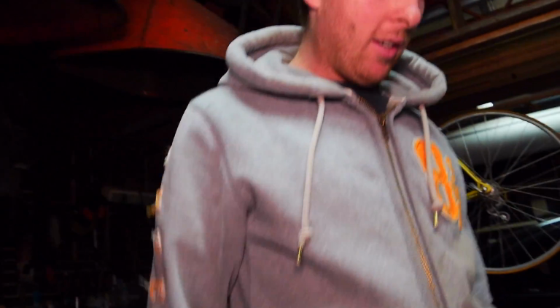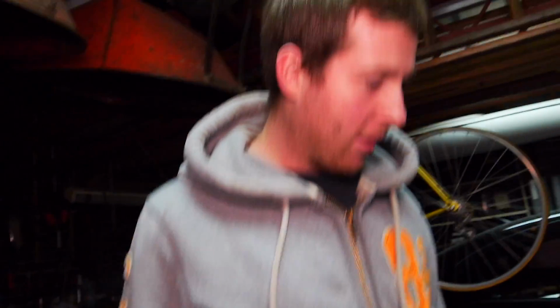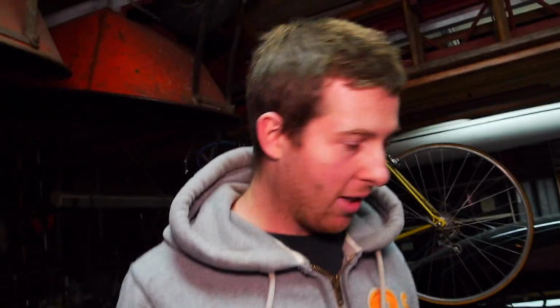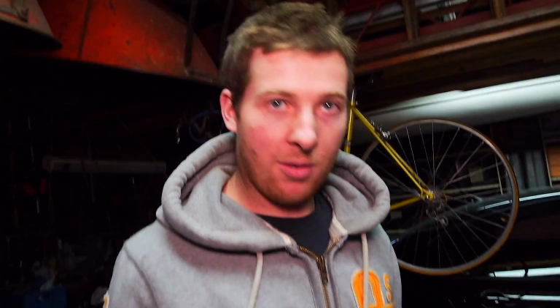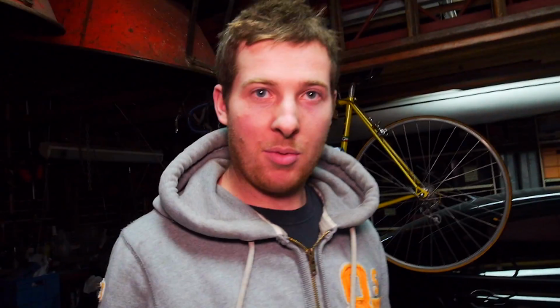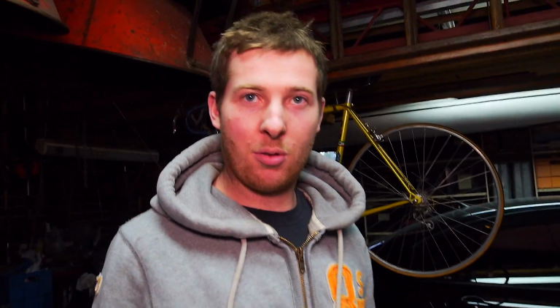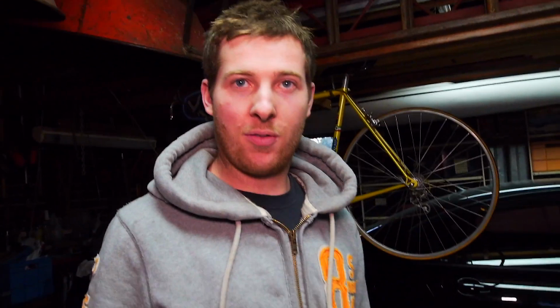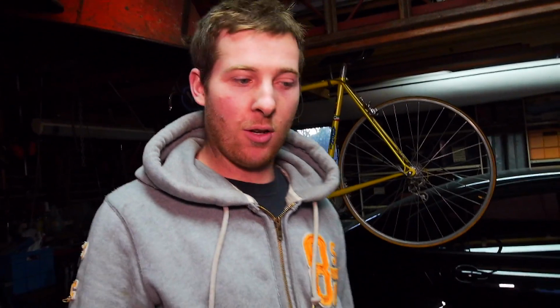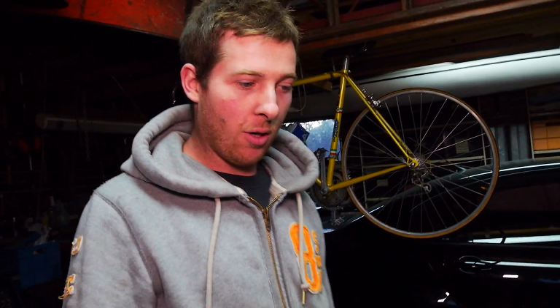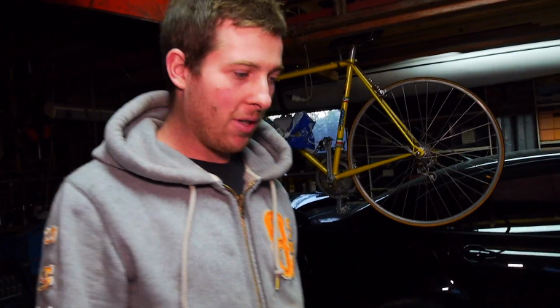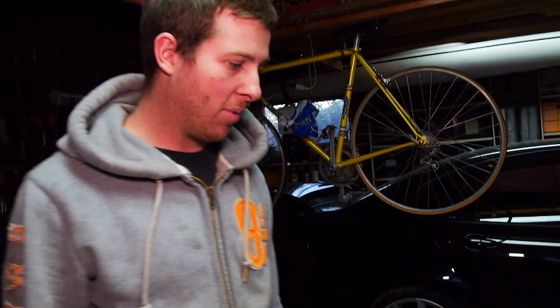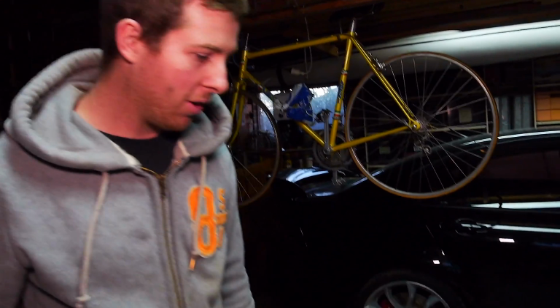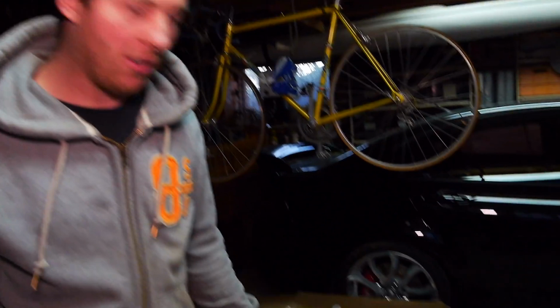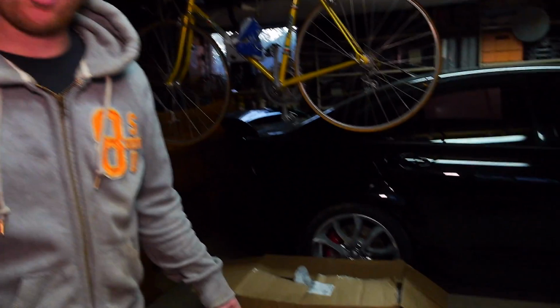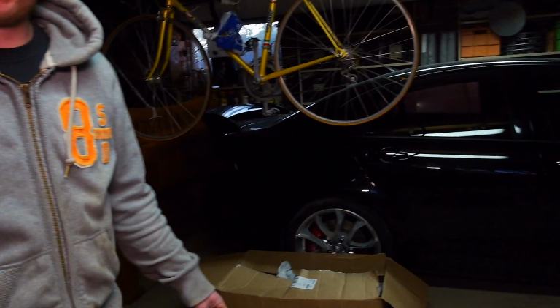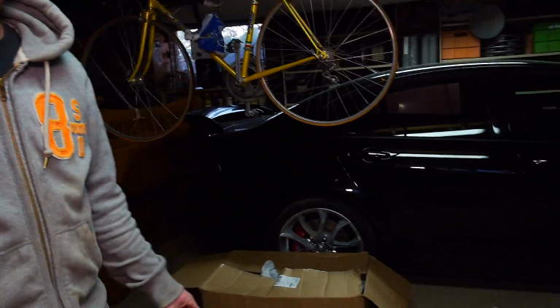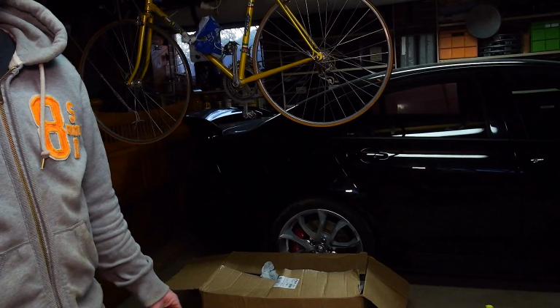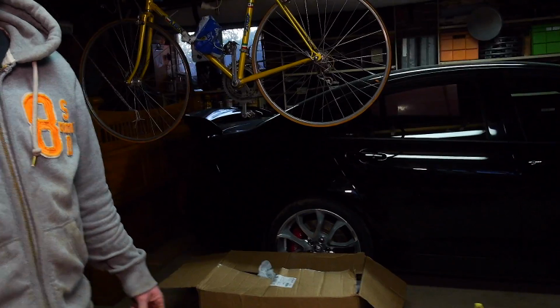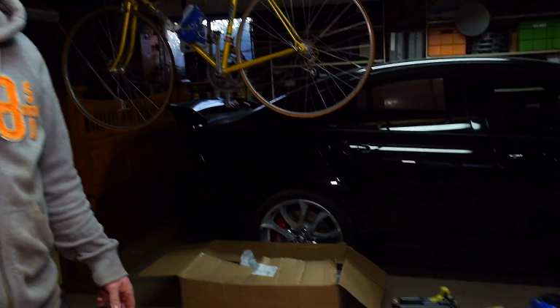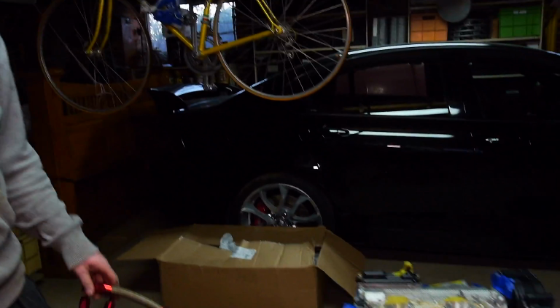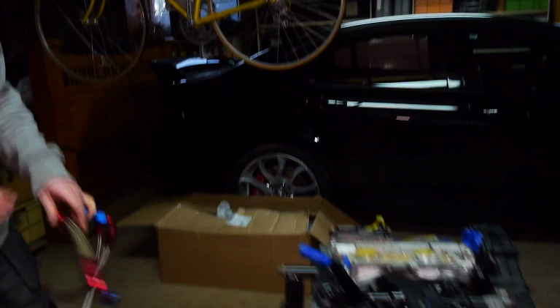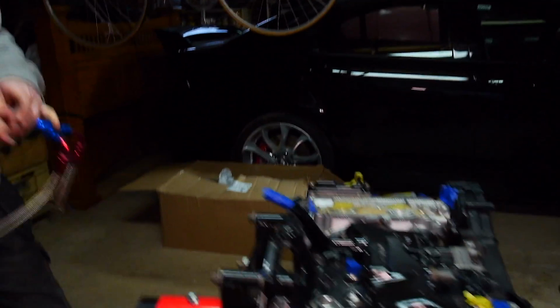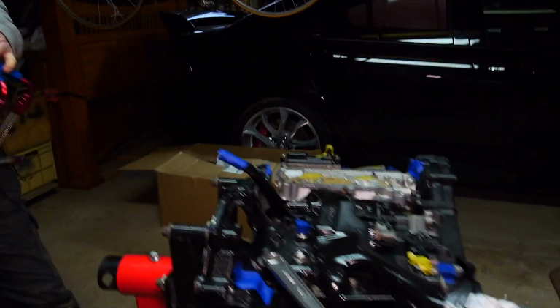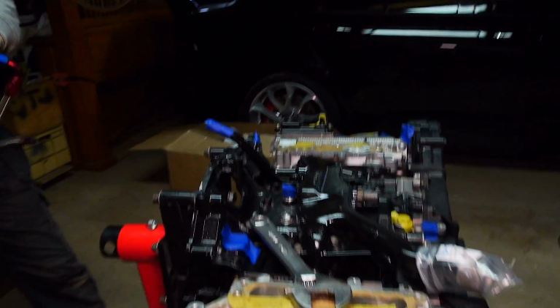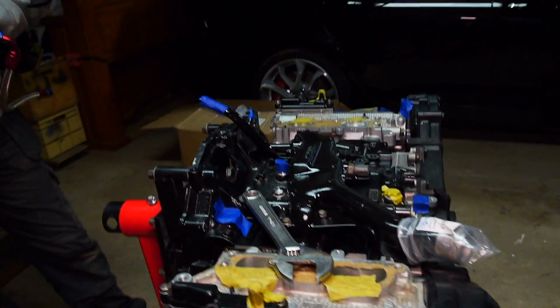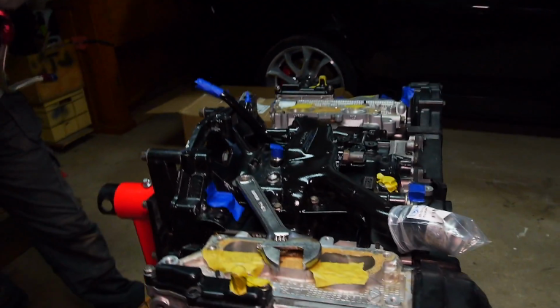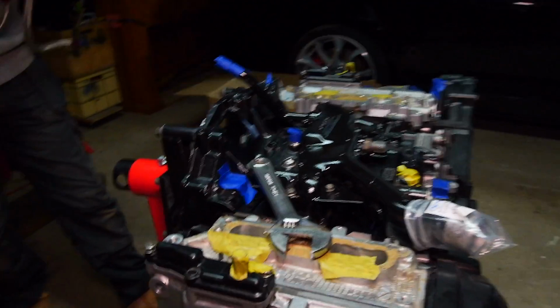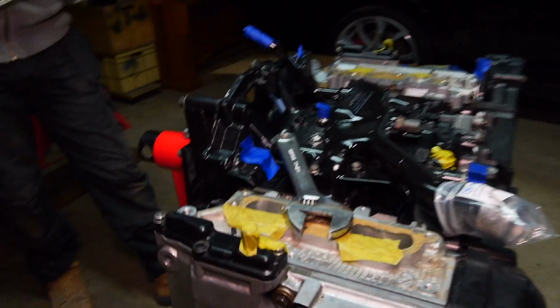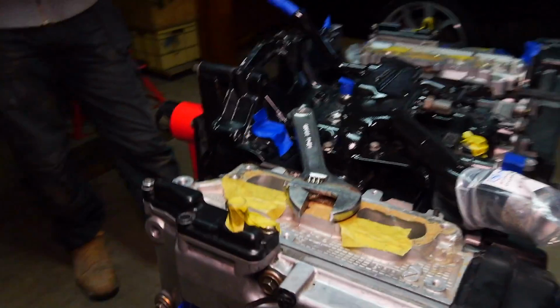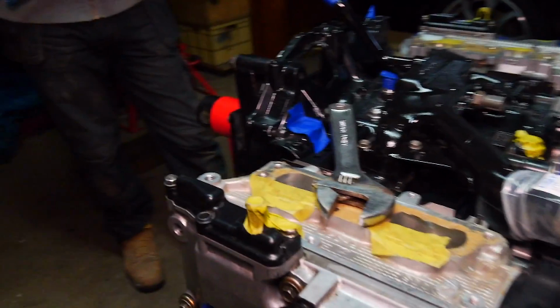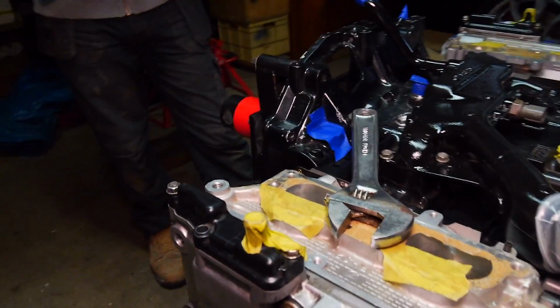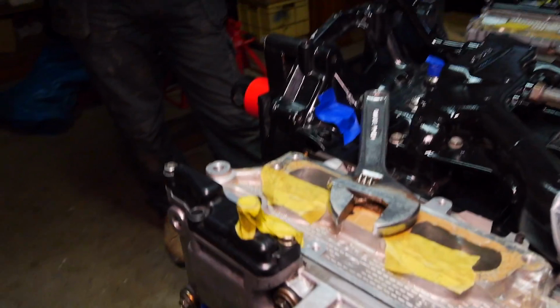Be sure to follow along with this build if you're not already and stay tuned to see it make some decent power.